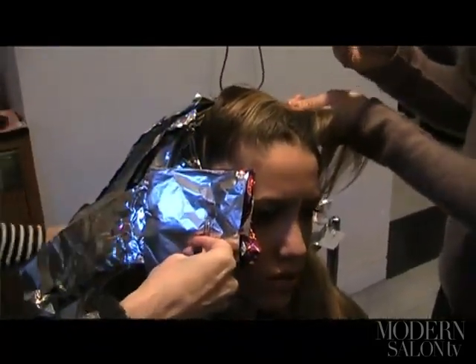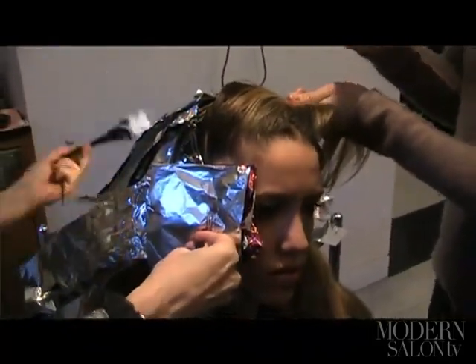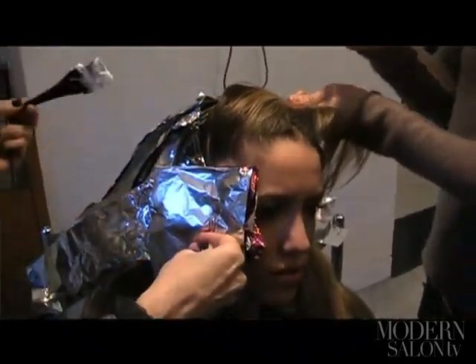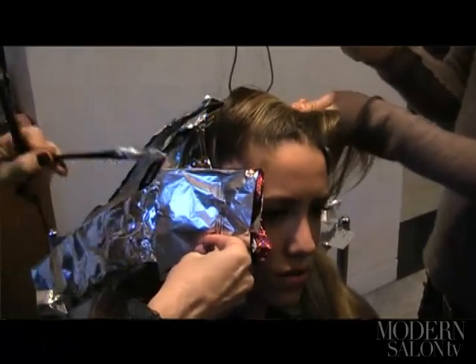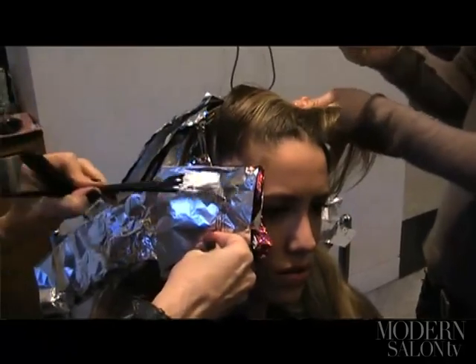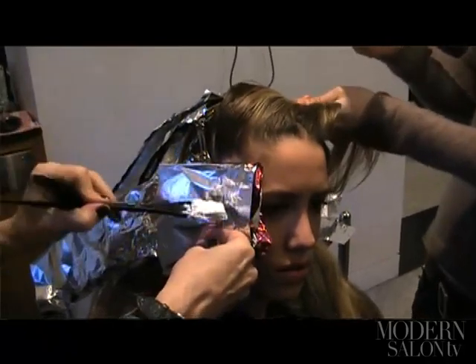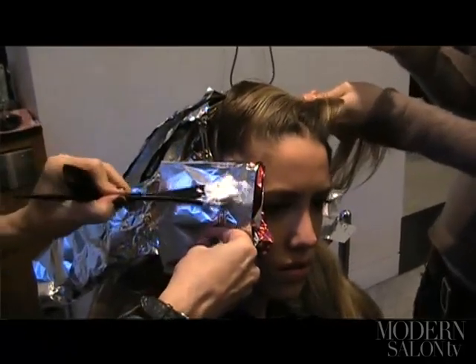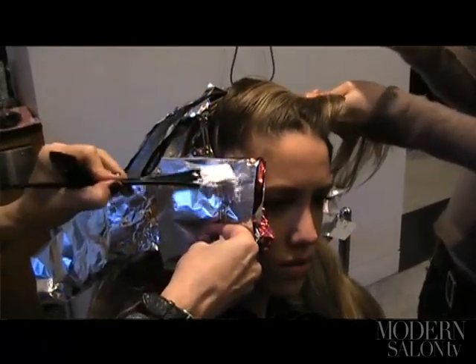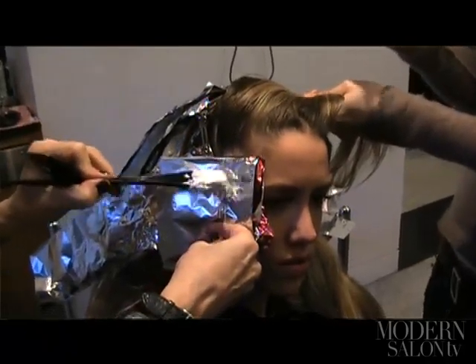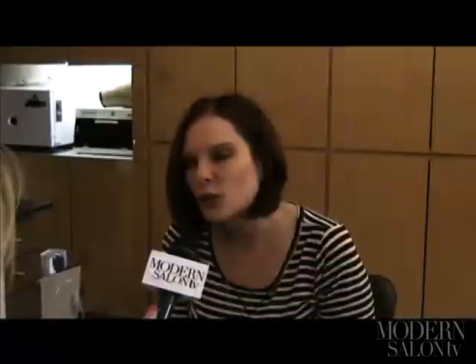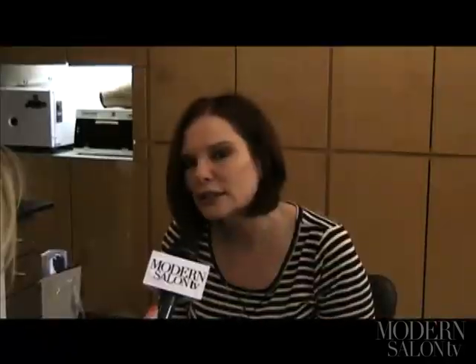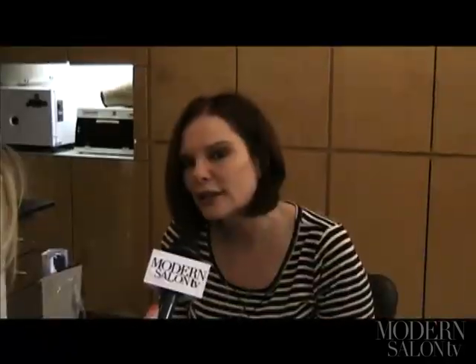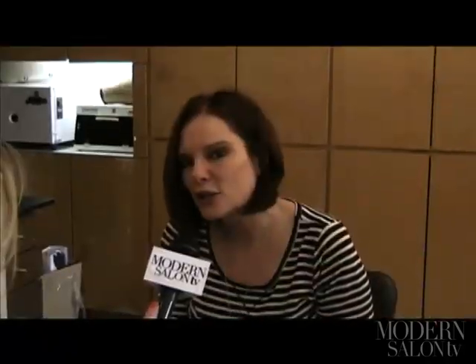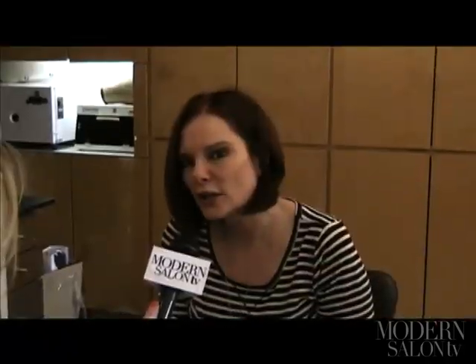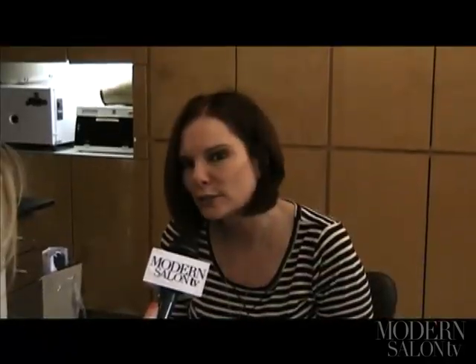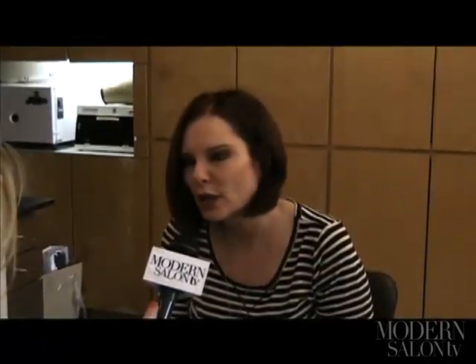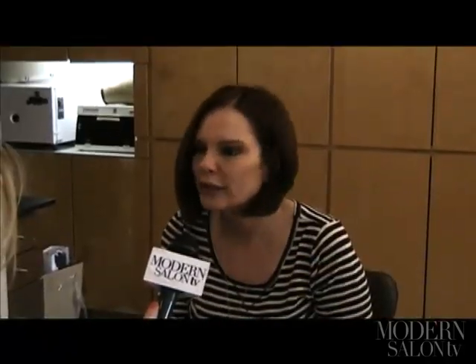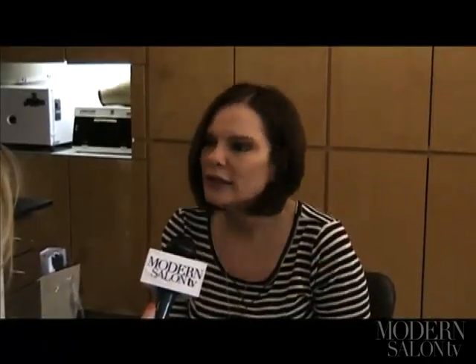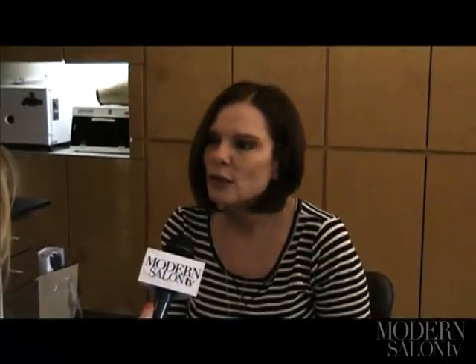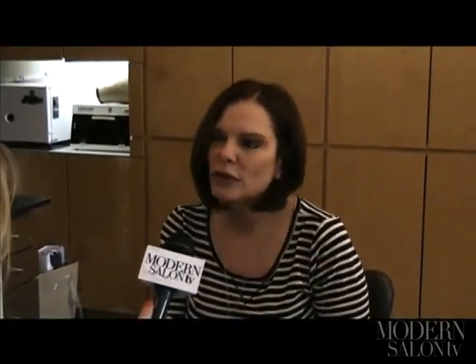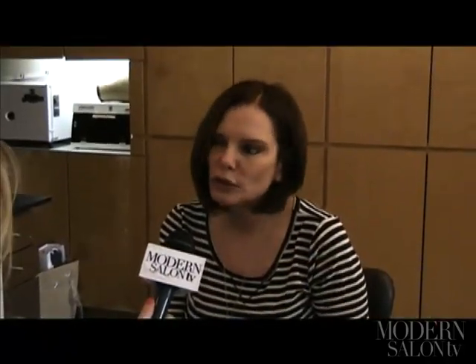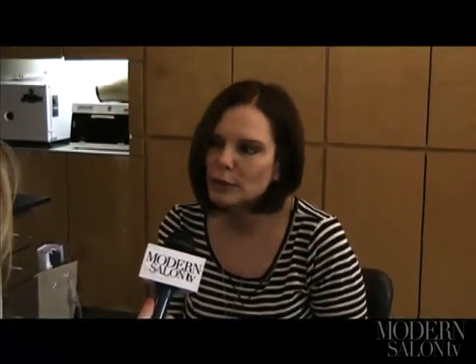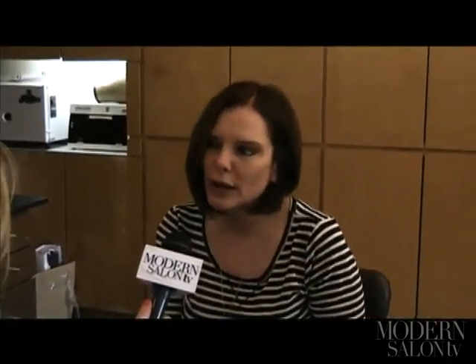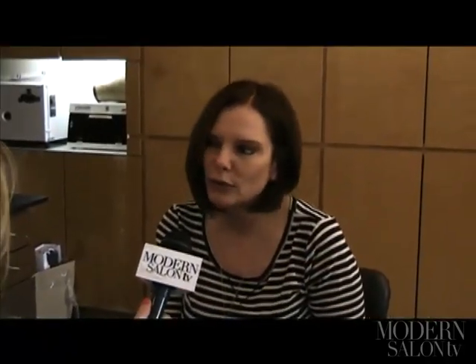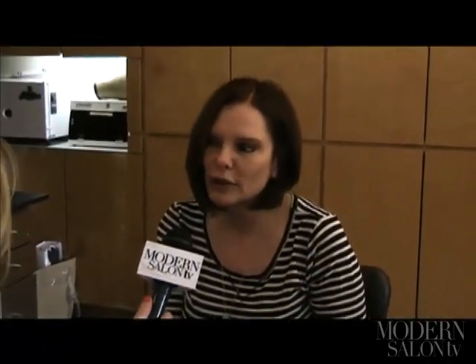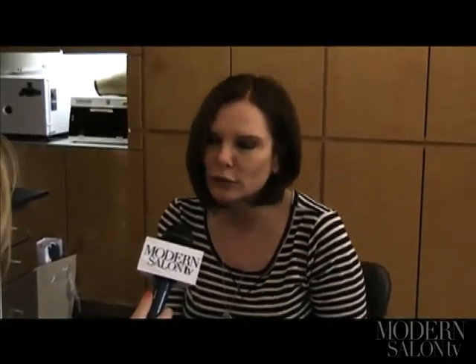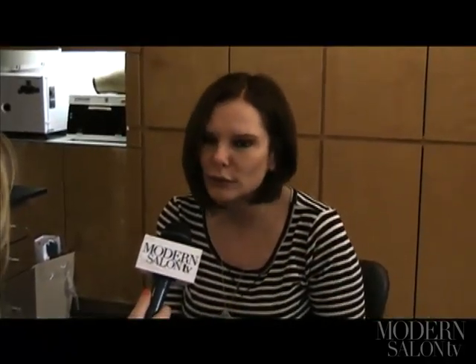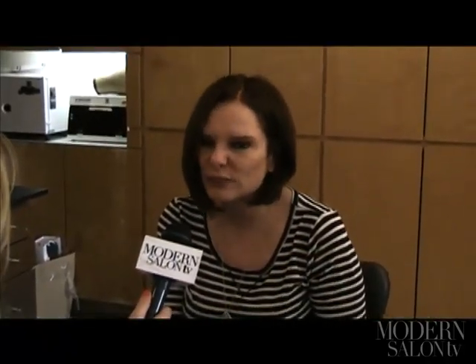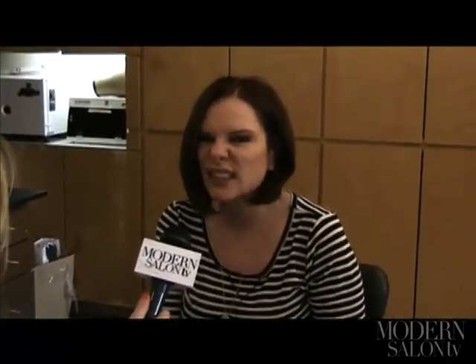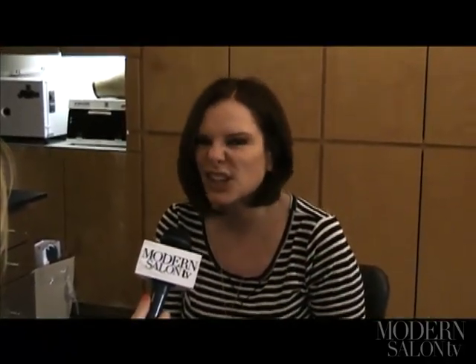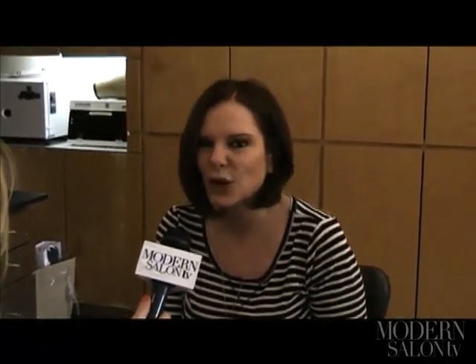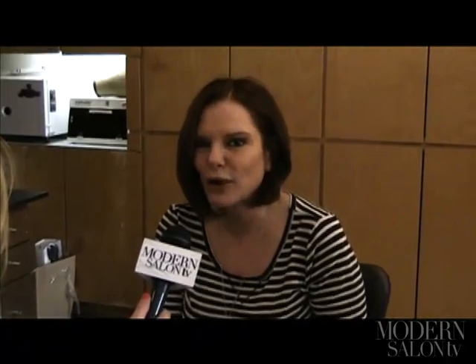So remember: deep at the root, new exciting shots of blonde with a little bit of brown running through. It's going to look great.